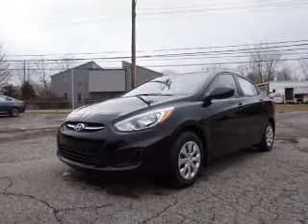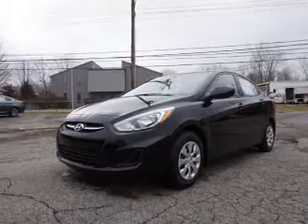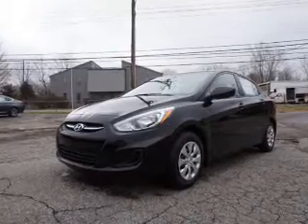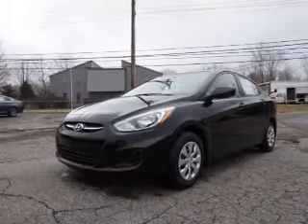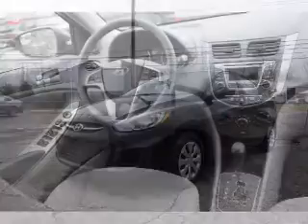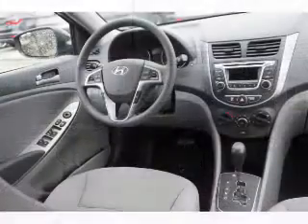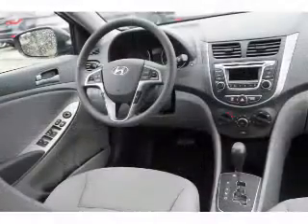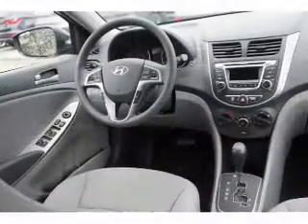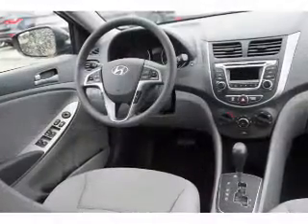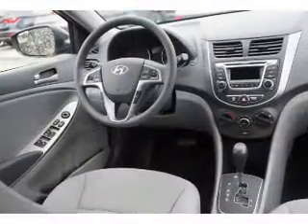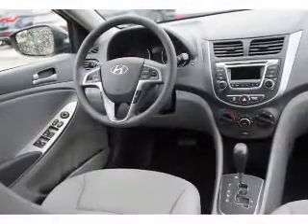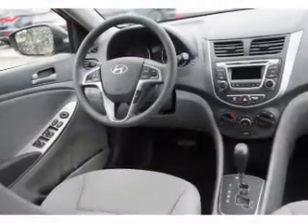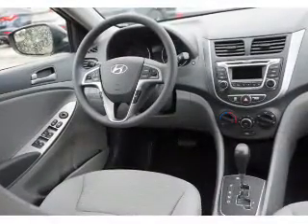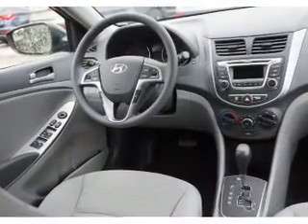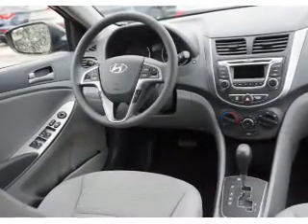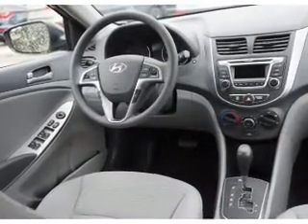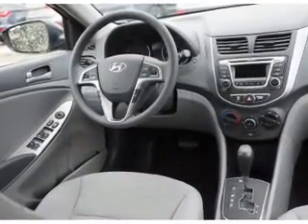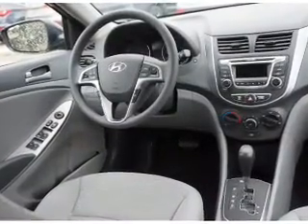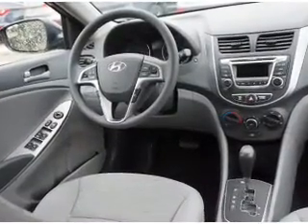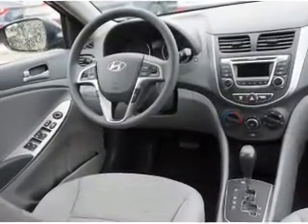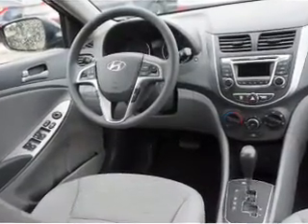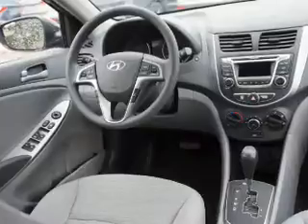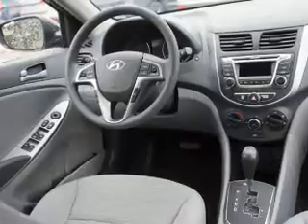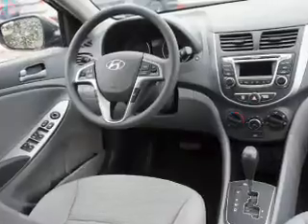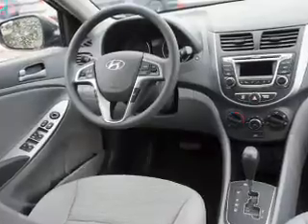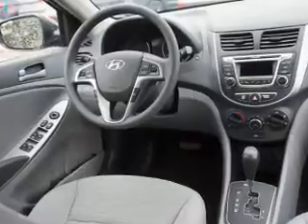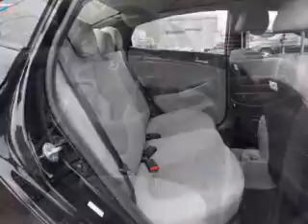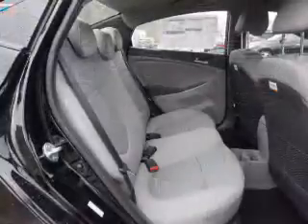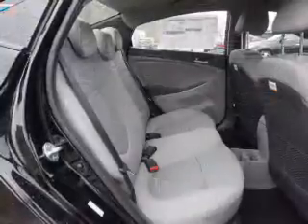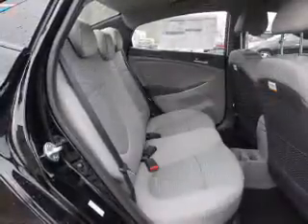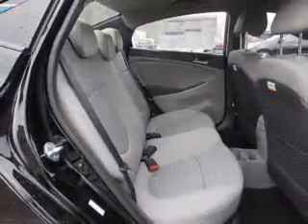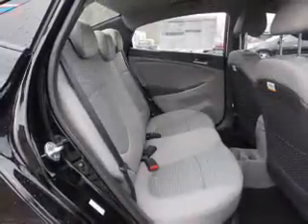keyless entry, independent suspension, brake assist, traction control, stability control, and anti-lock brakes.